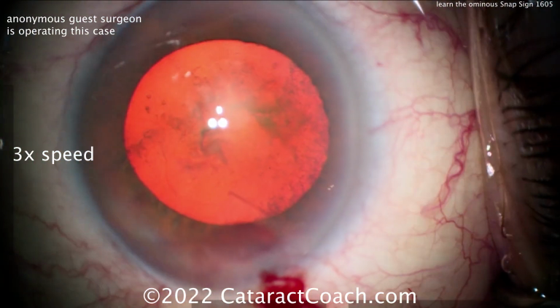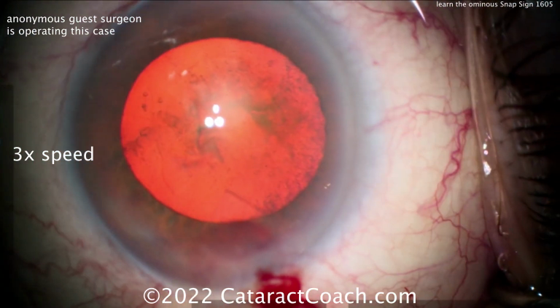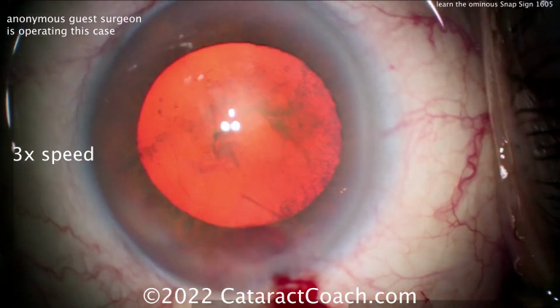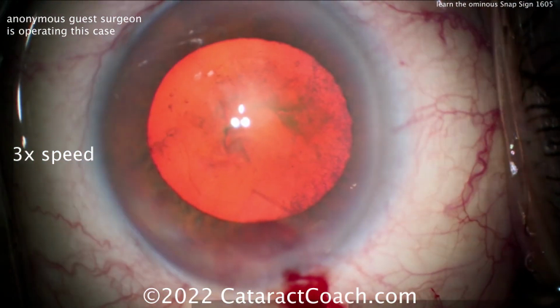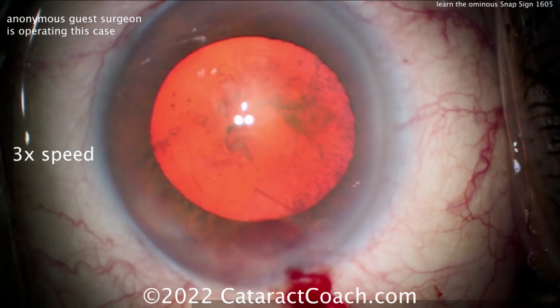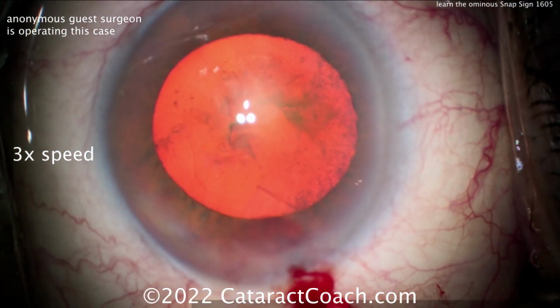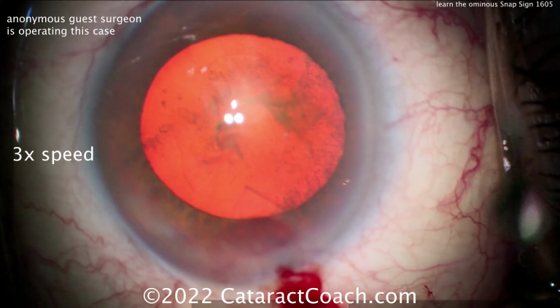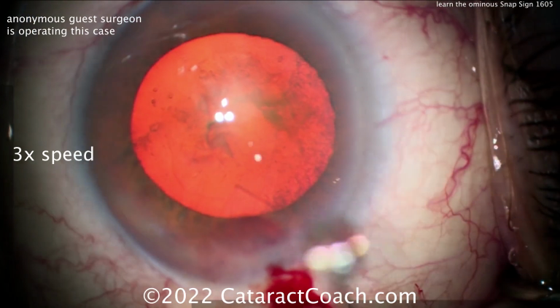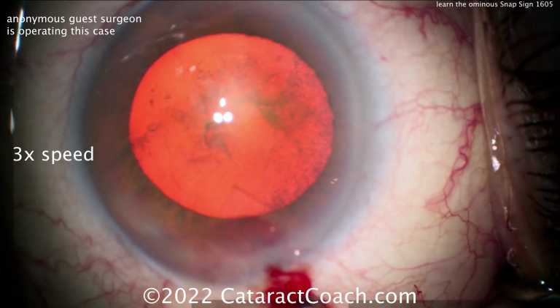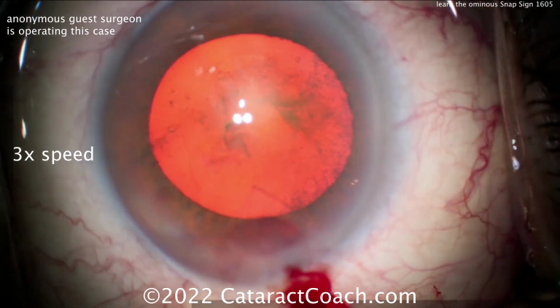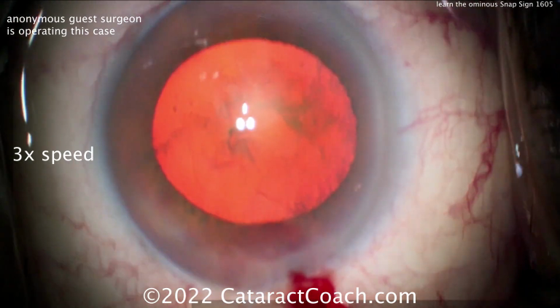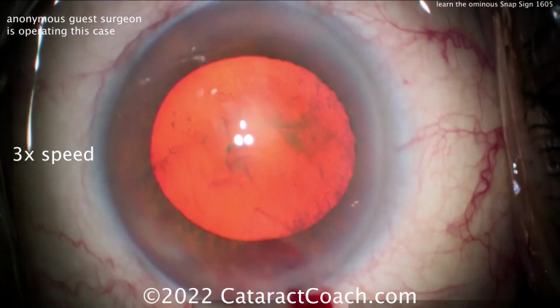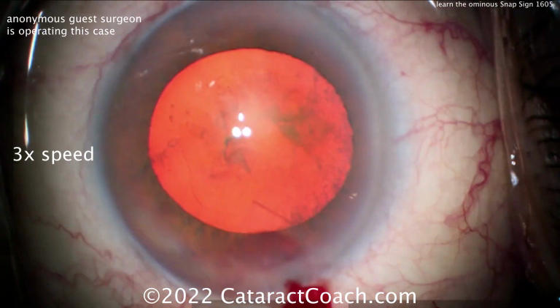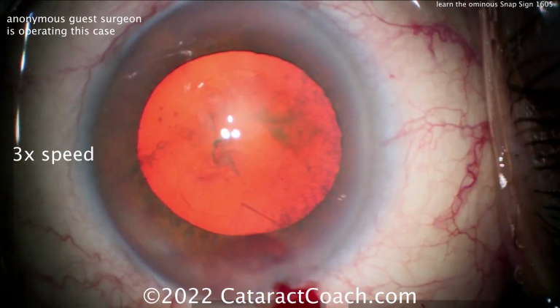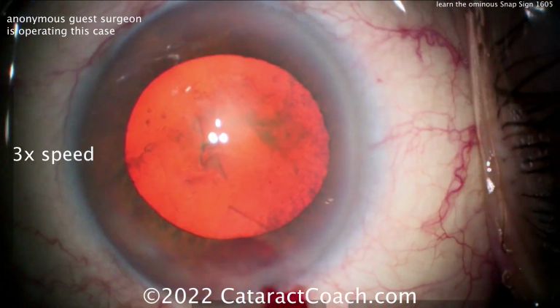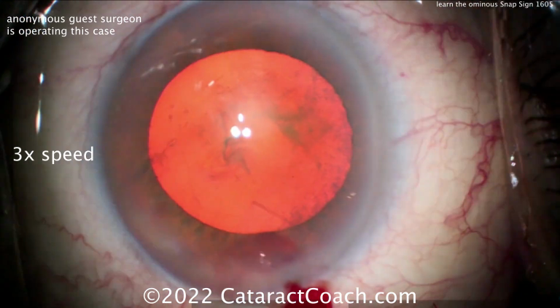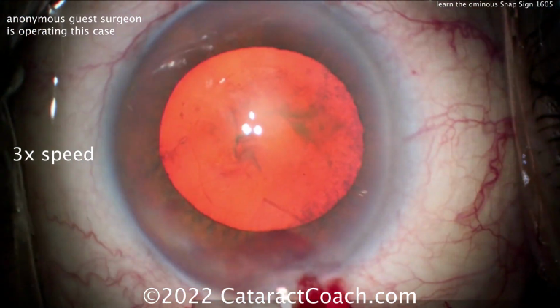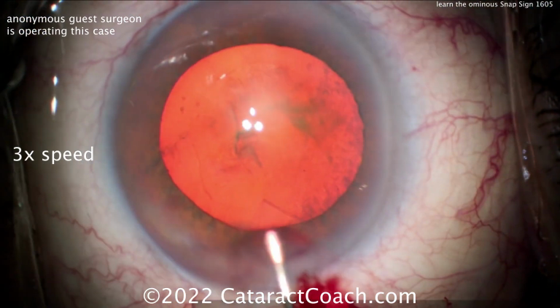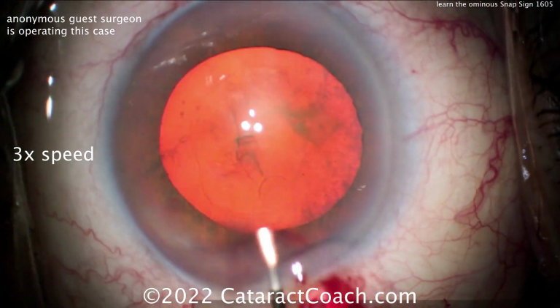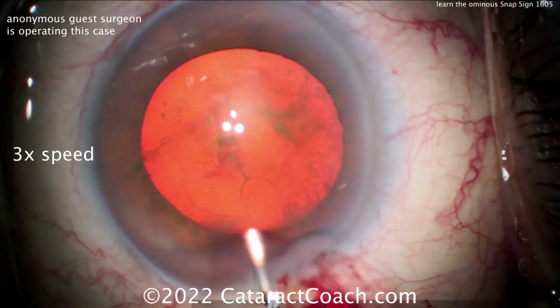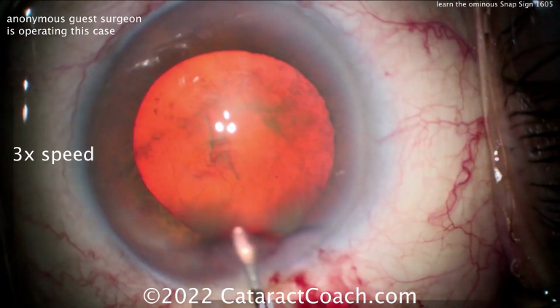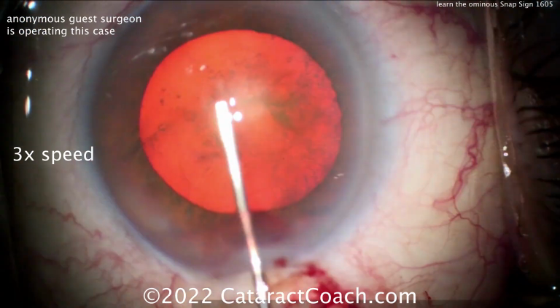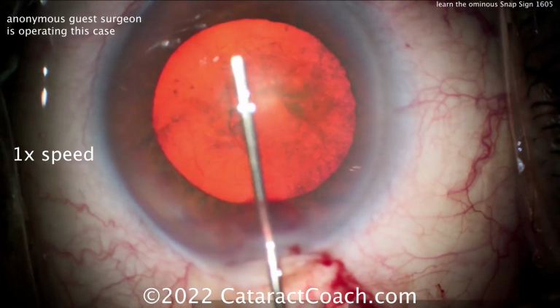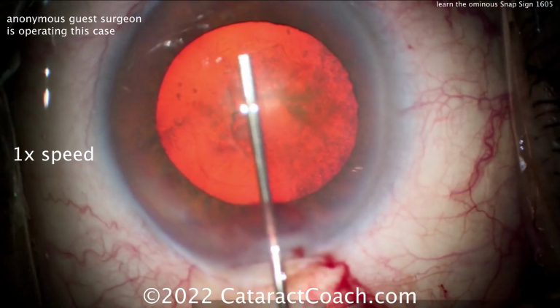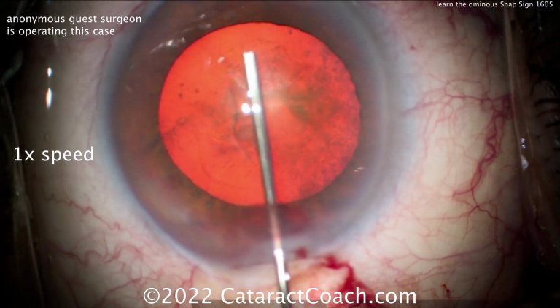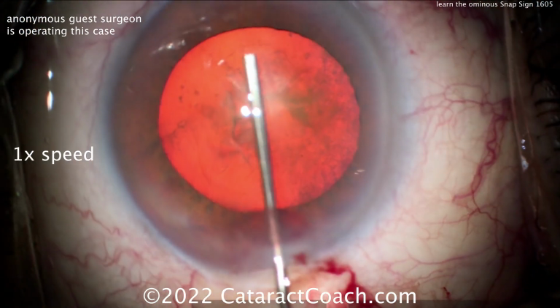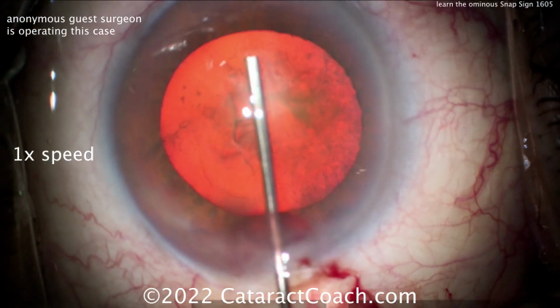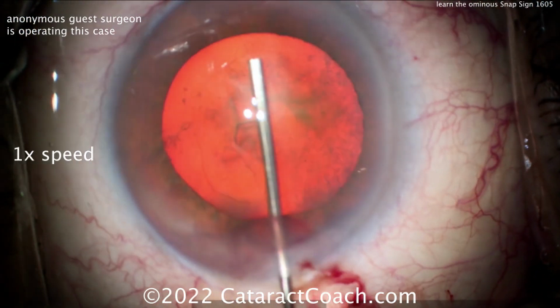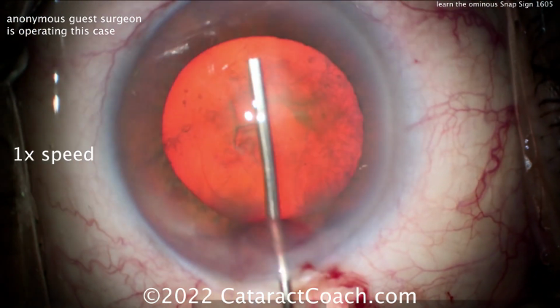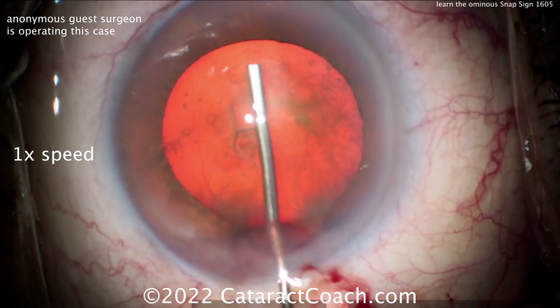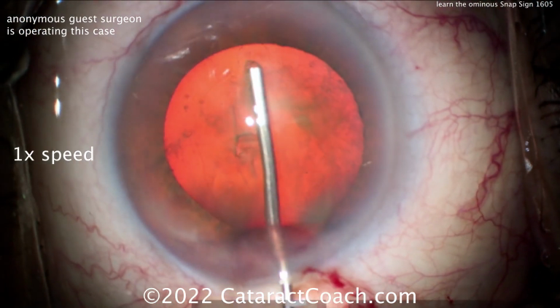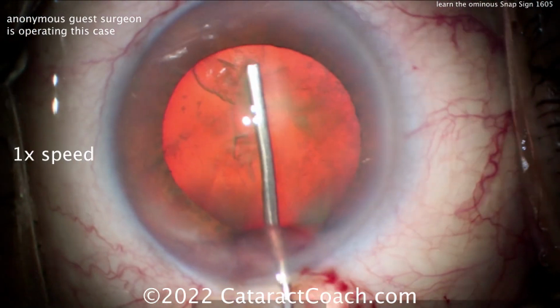The snap sign is when you get a highly pressurized capsular bag and a blowout of the posterior capsule.